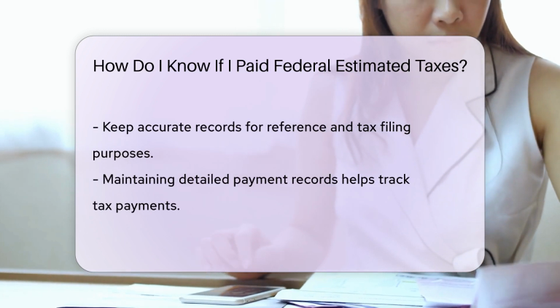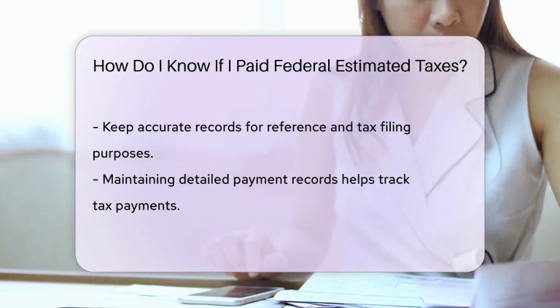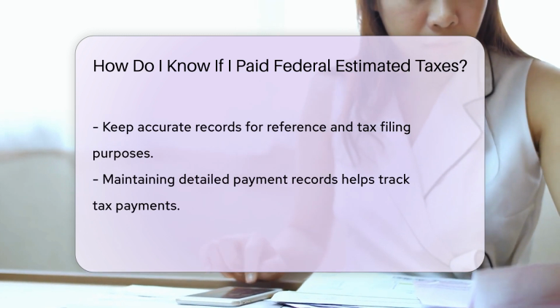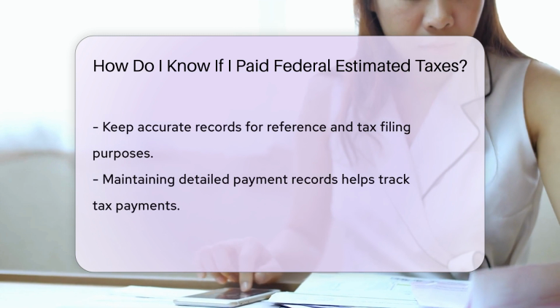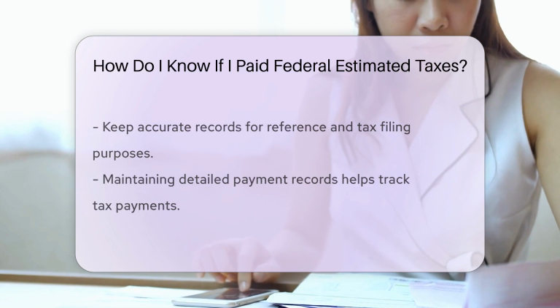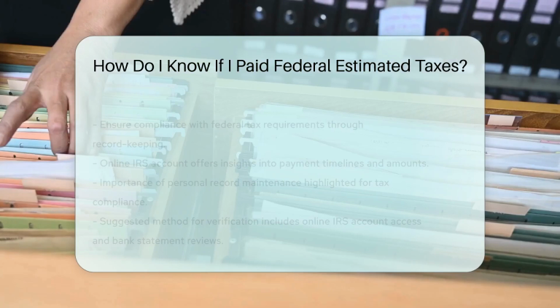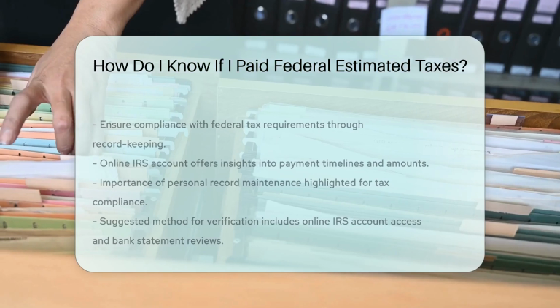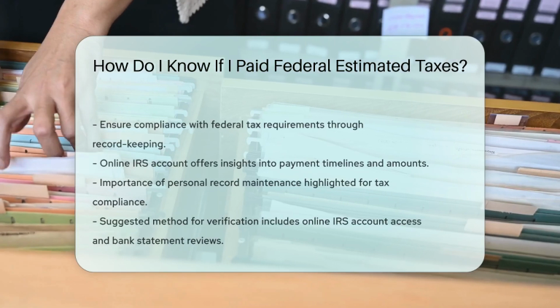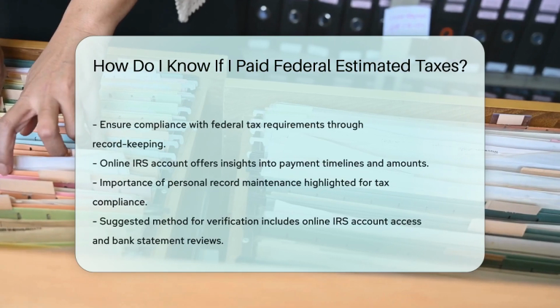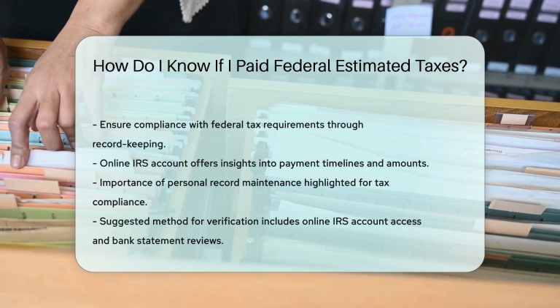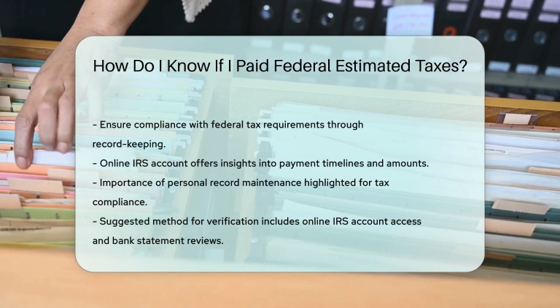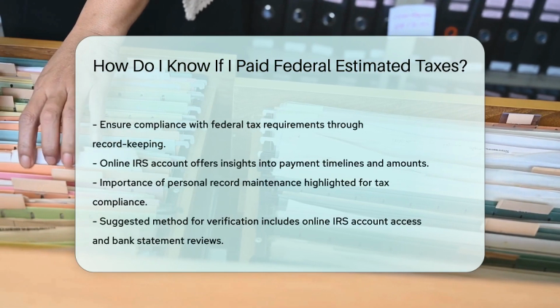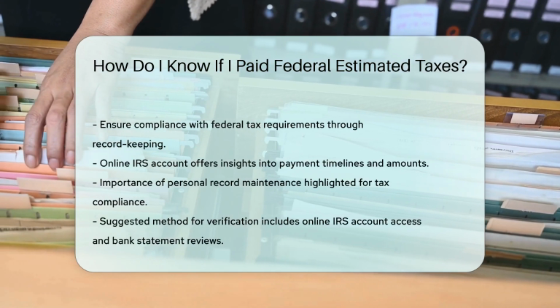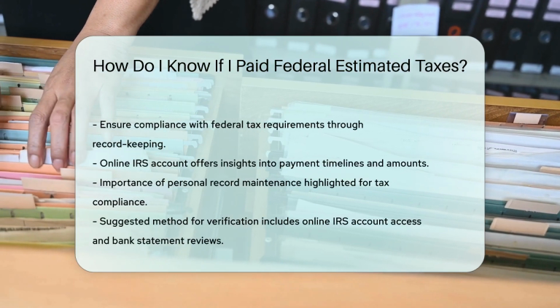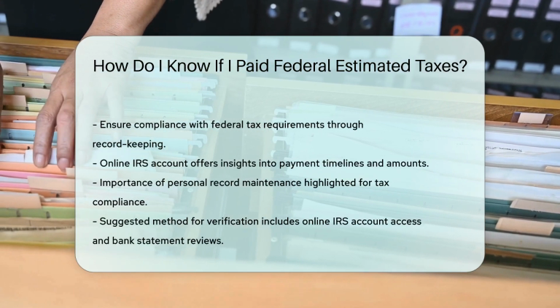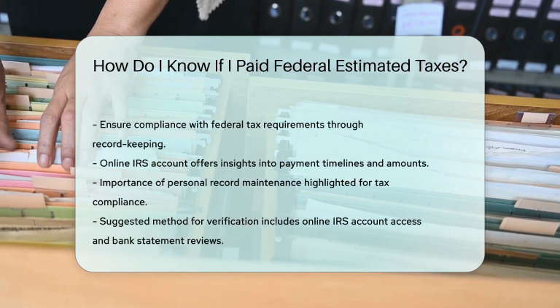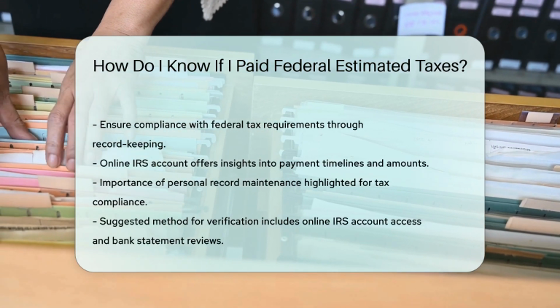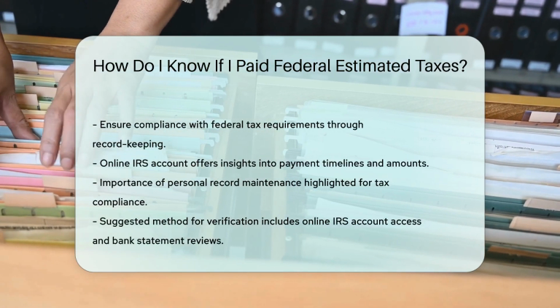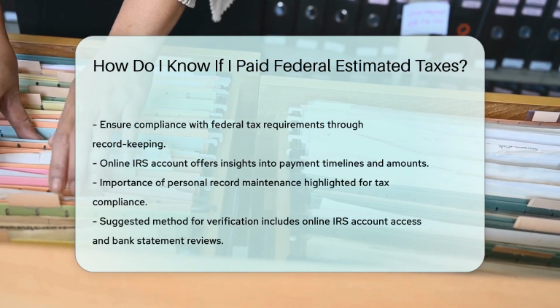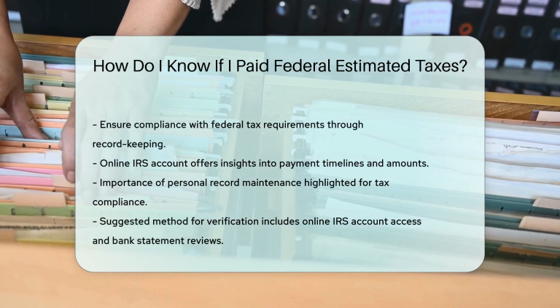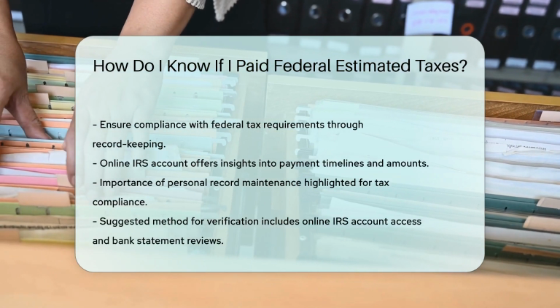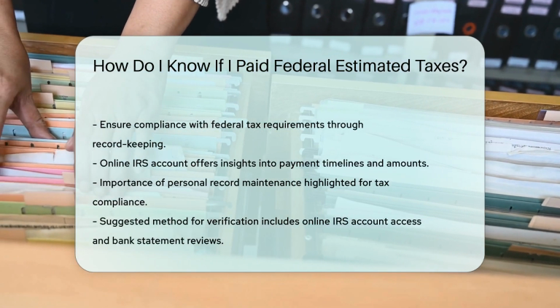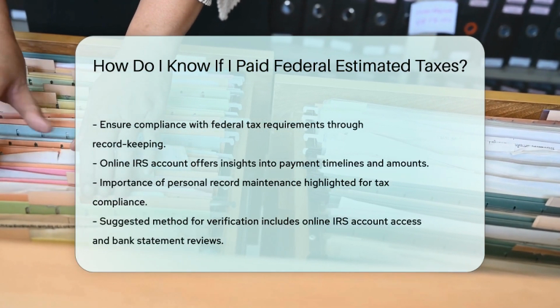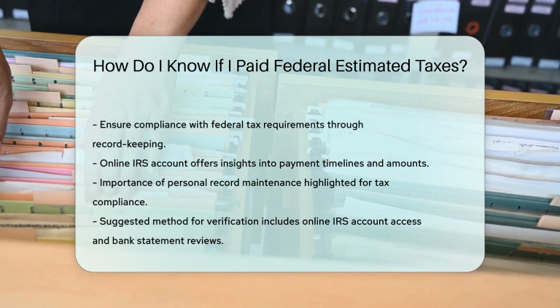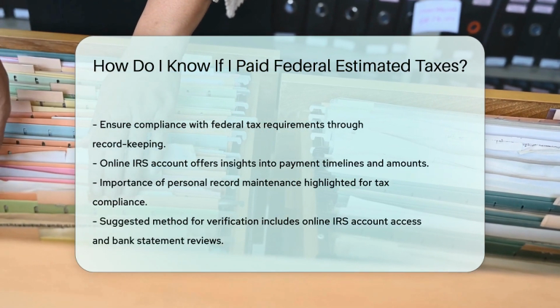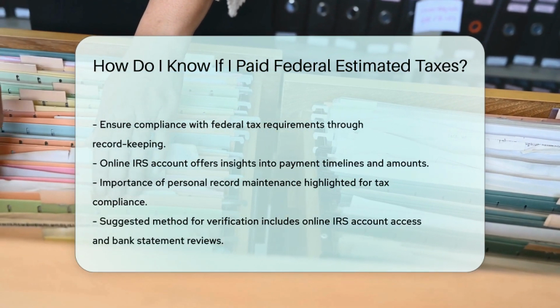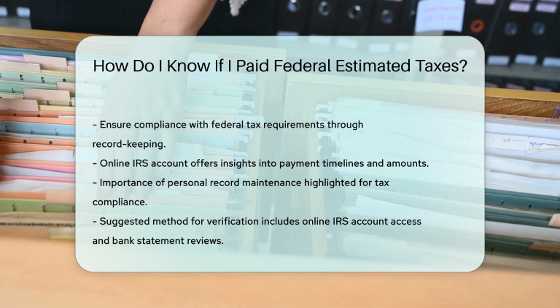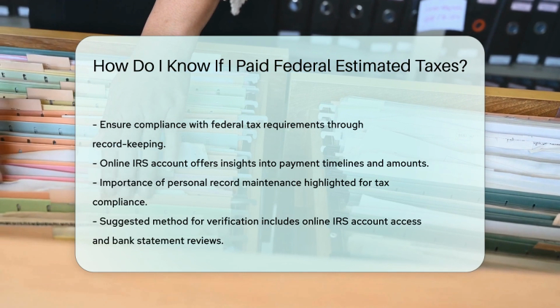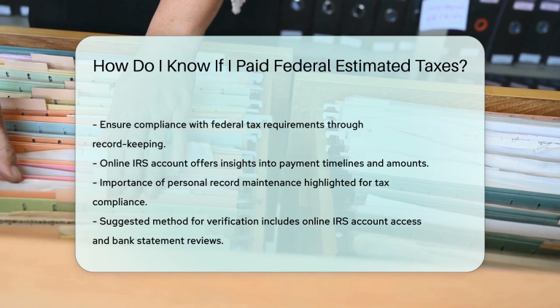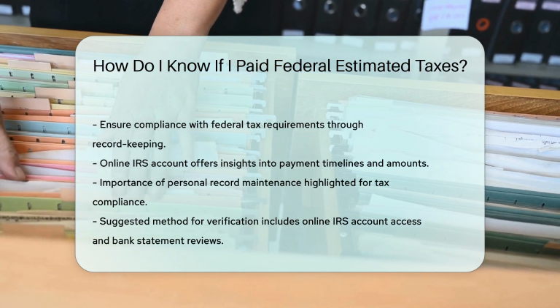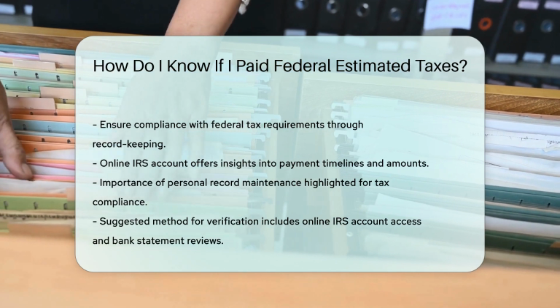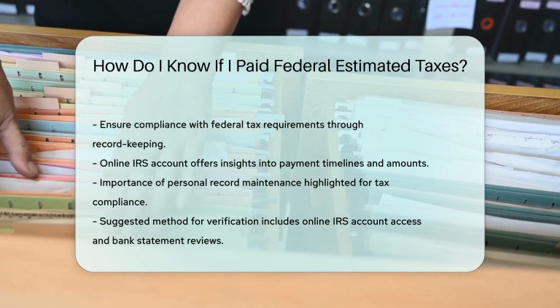By maintaining detailed payment records, you can easily track your tax payments and ensure compliance with federal tax requirements.